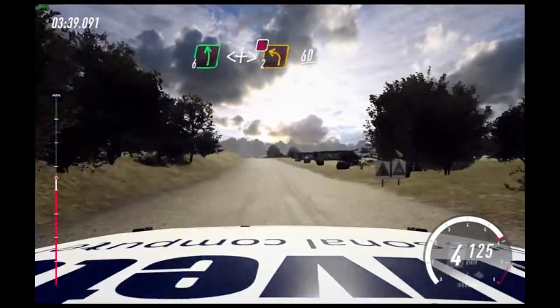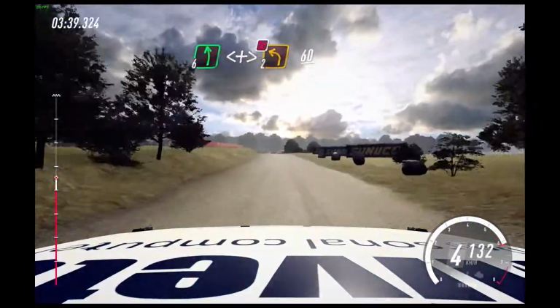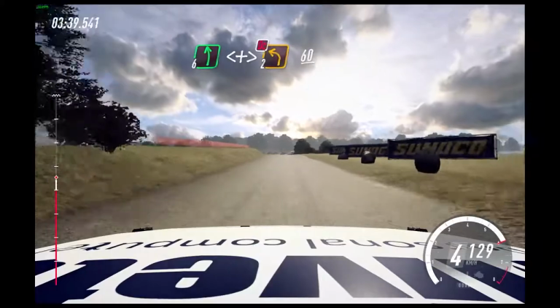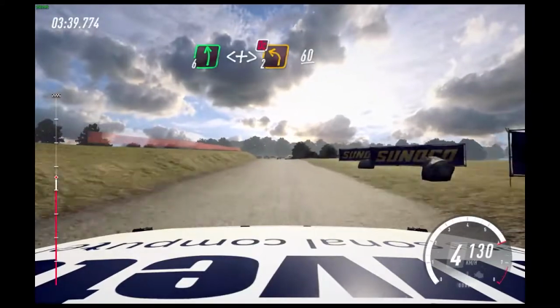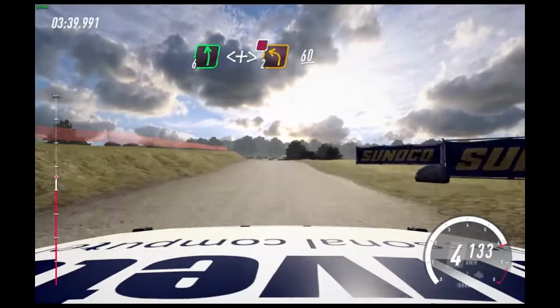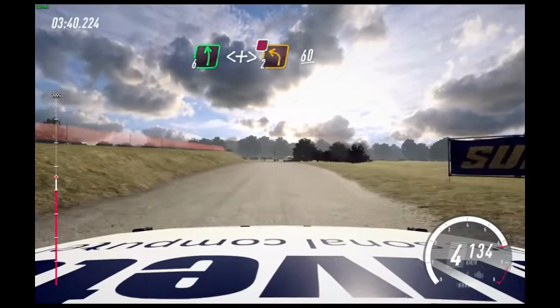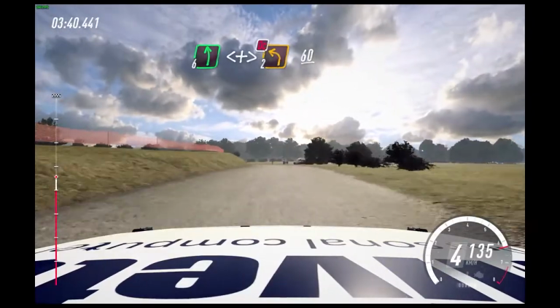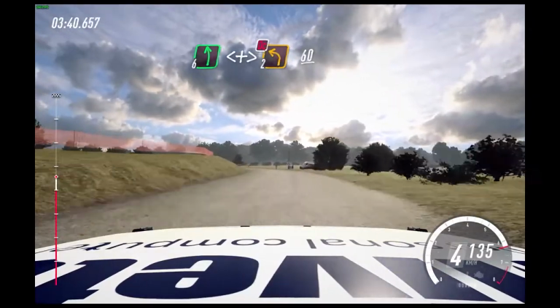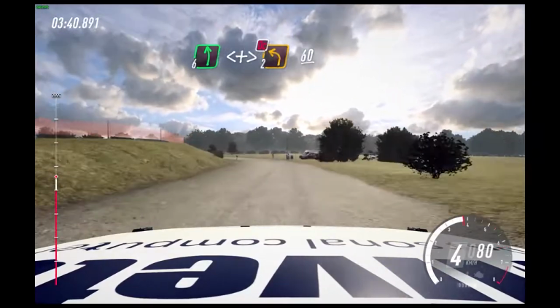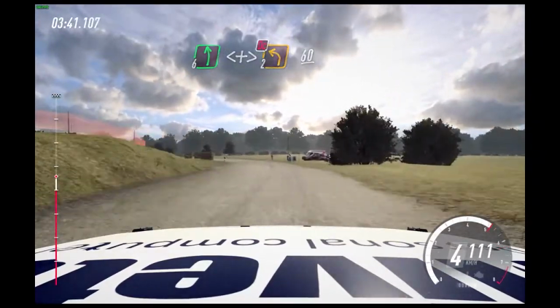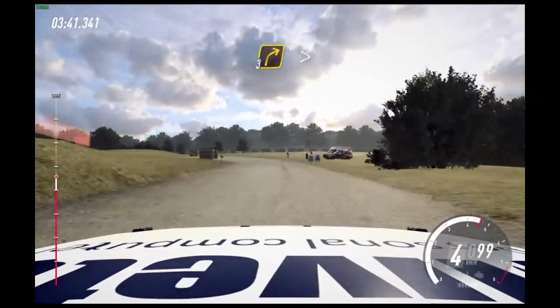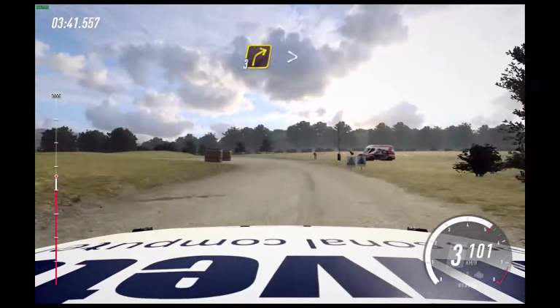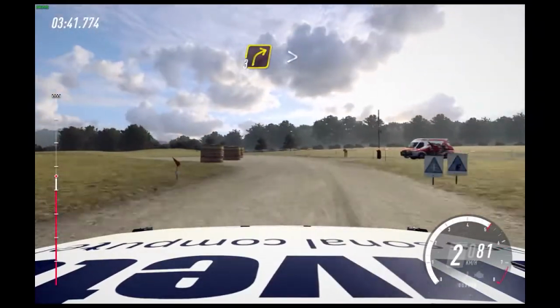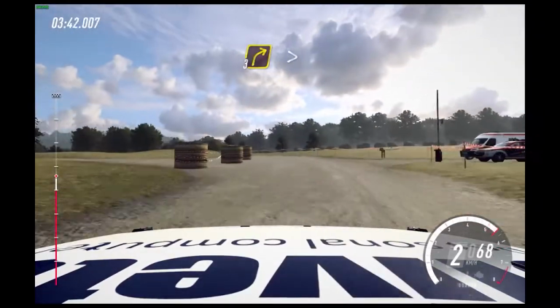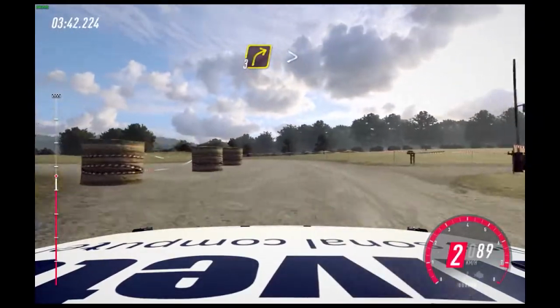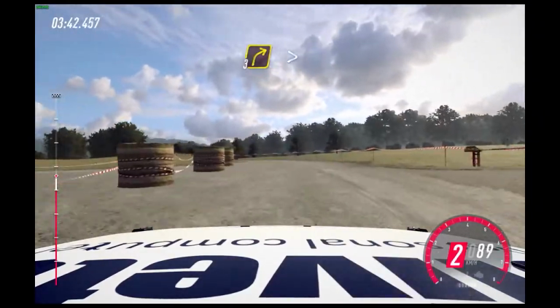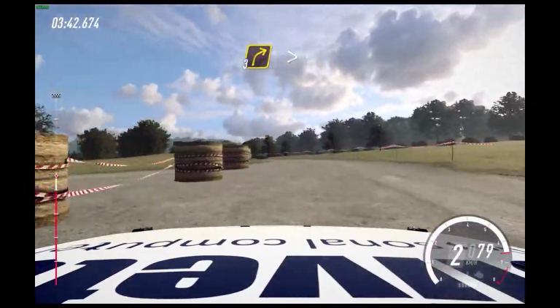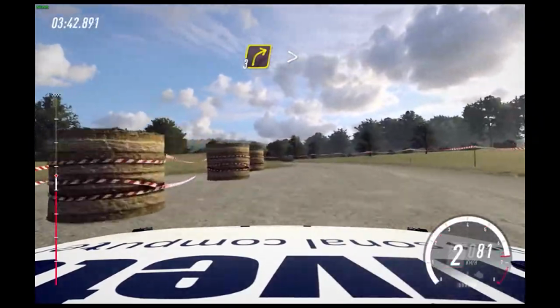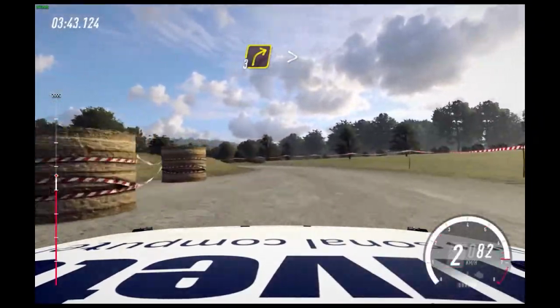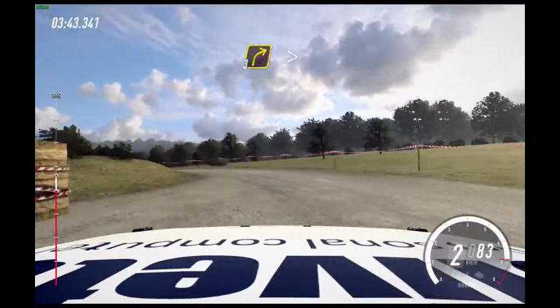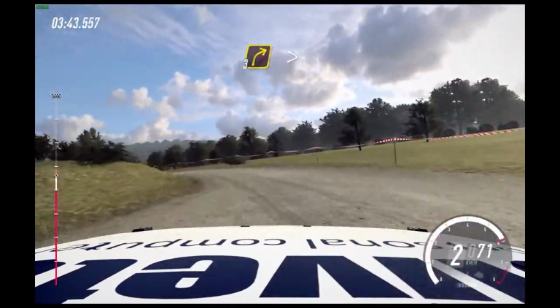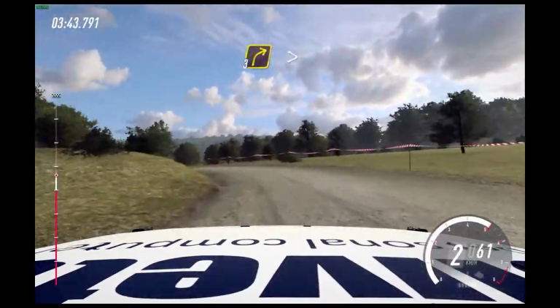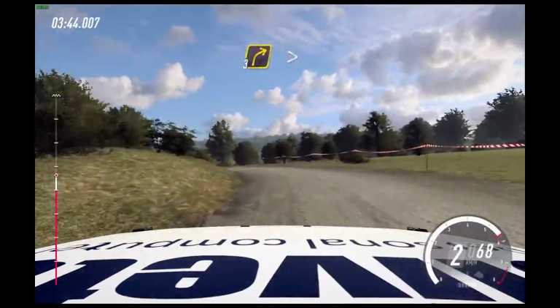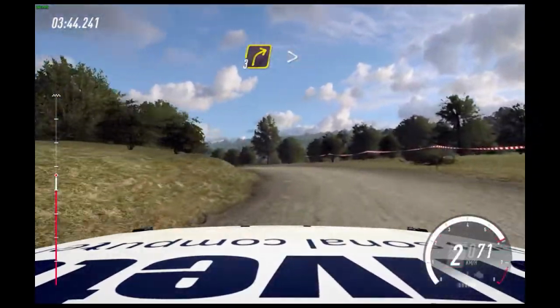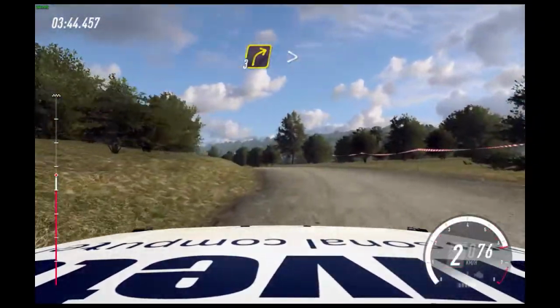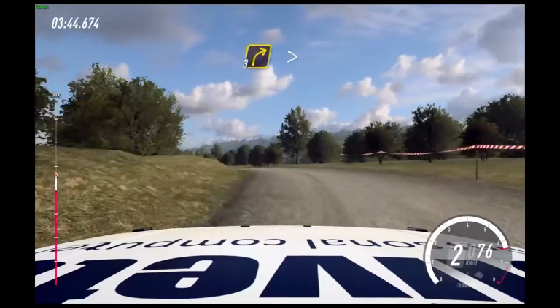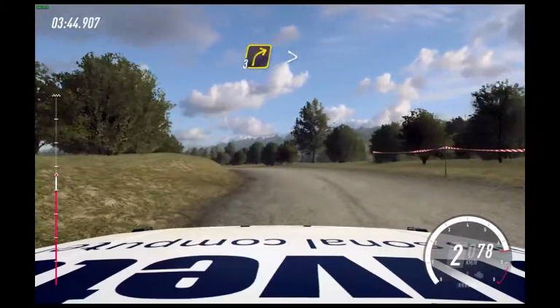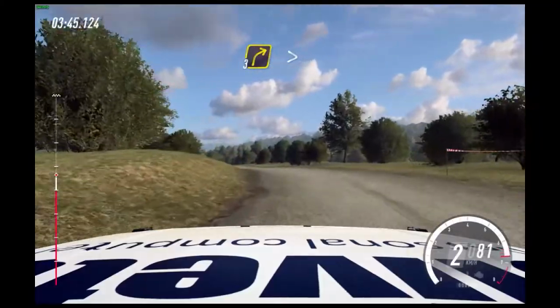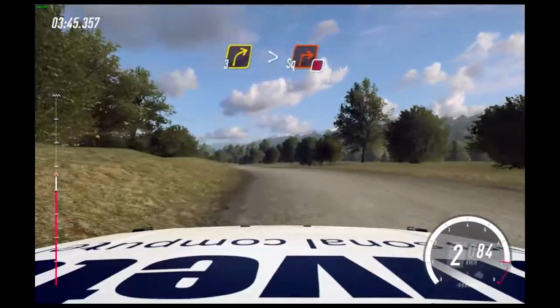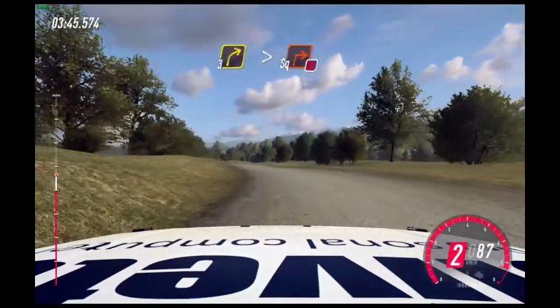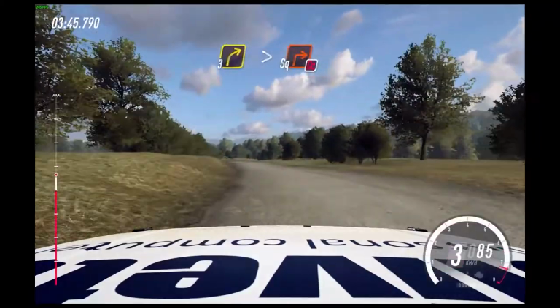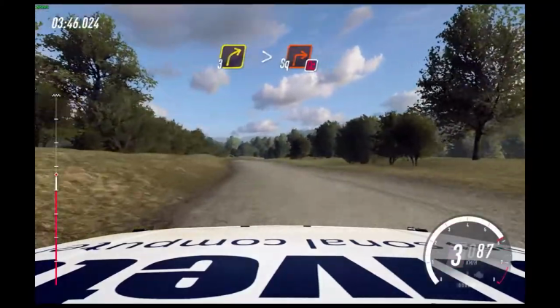60. 3 right, tightens of a crest, downhill. Into slow, turn square right, don't cut.